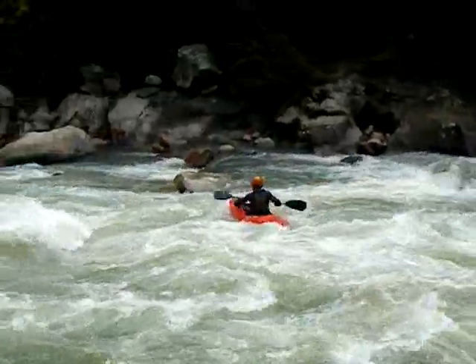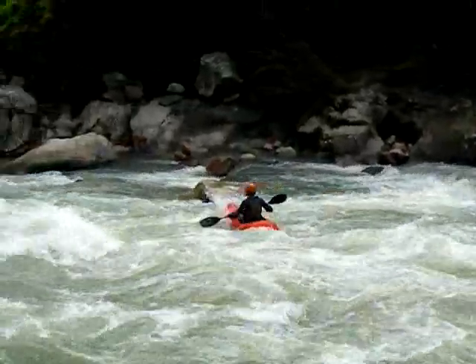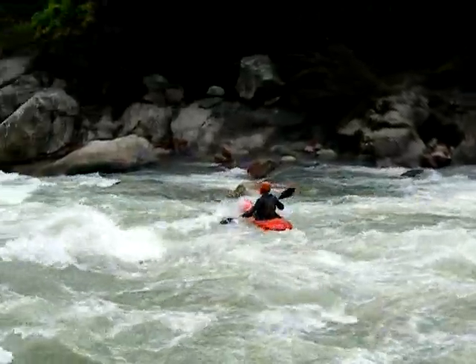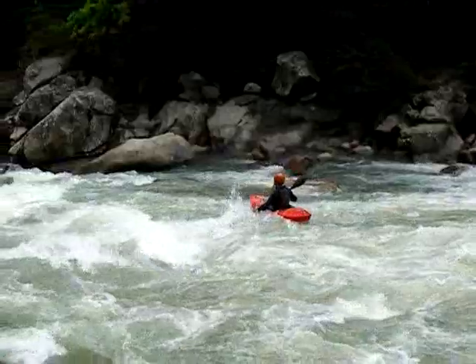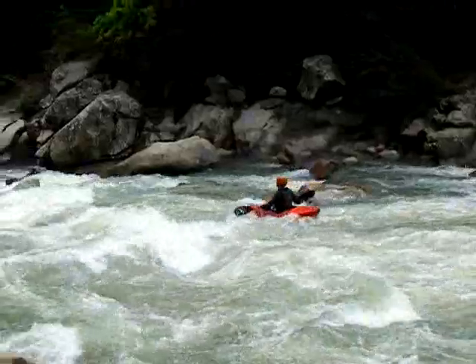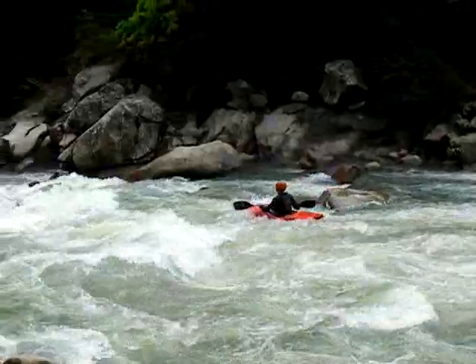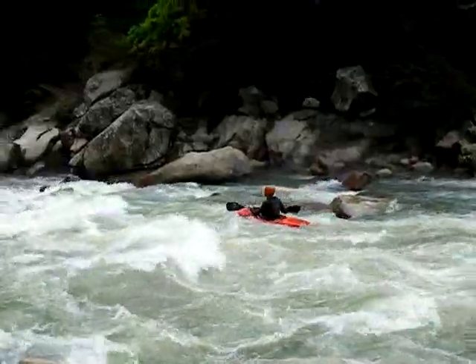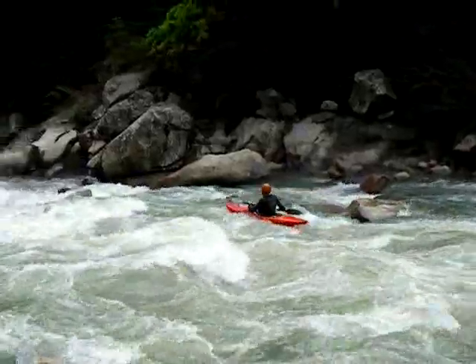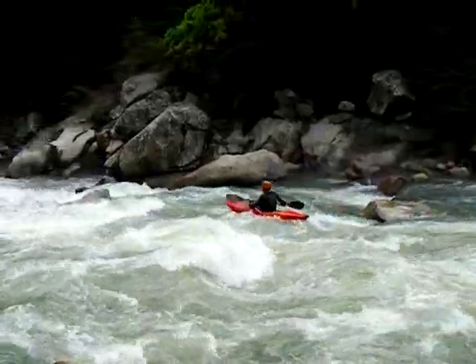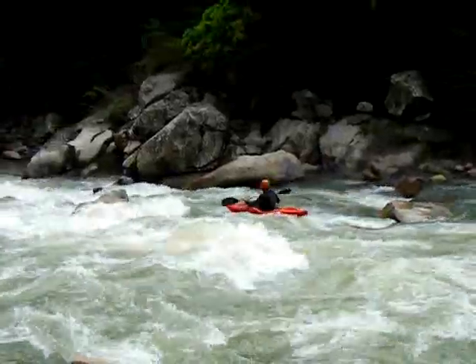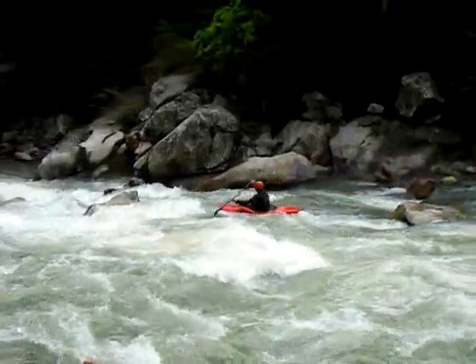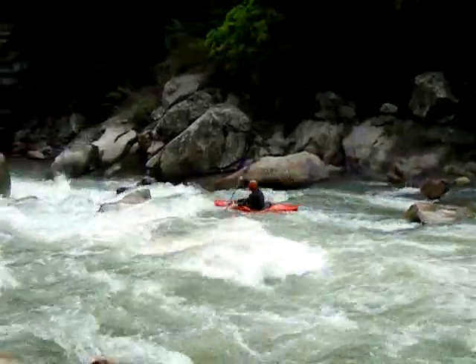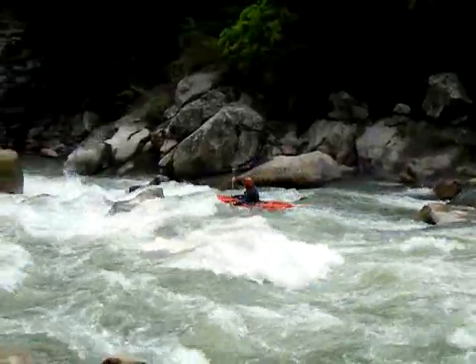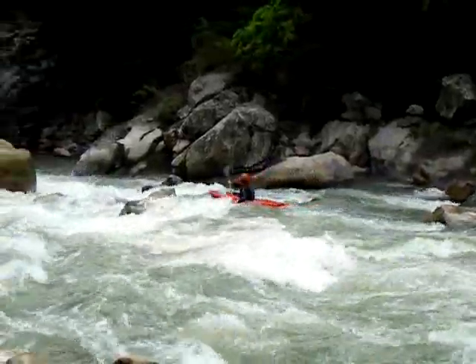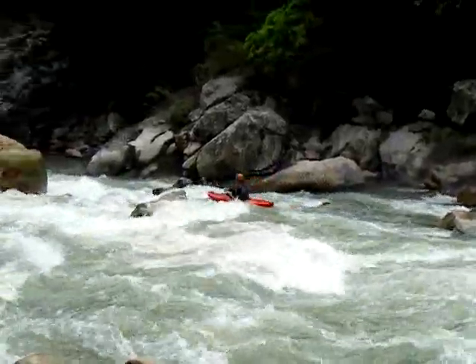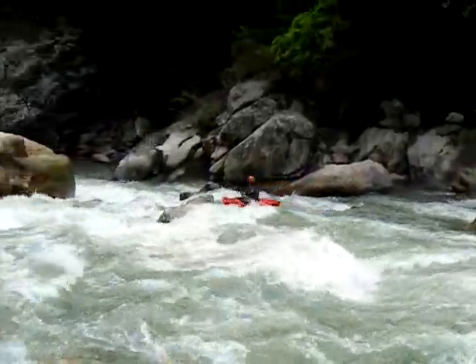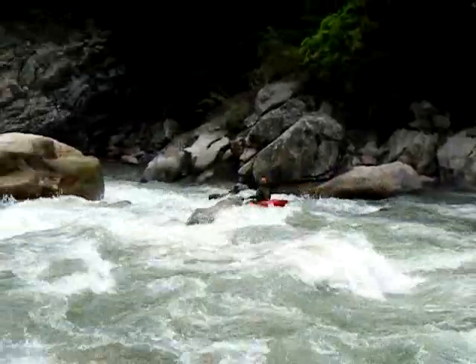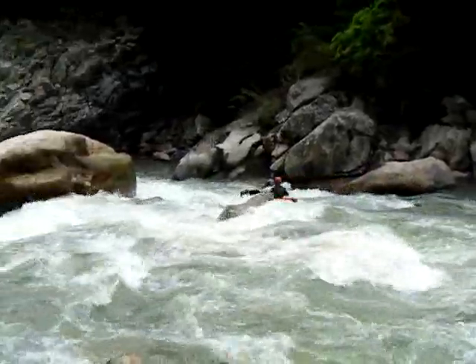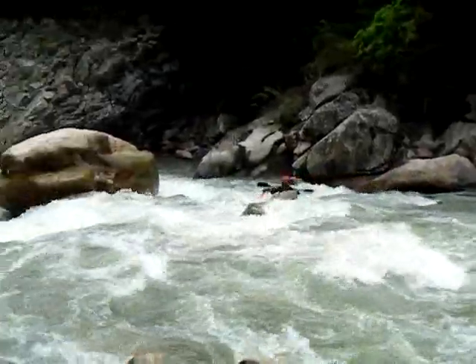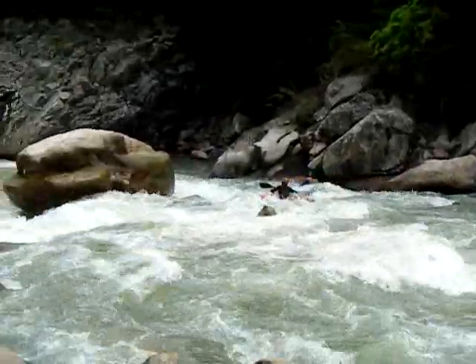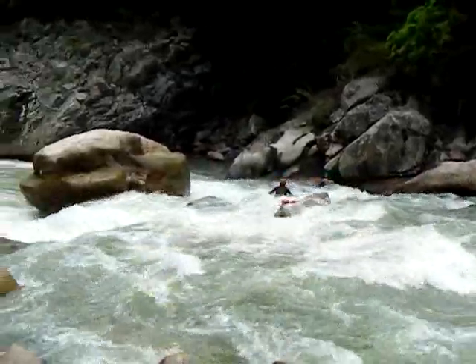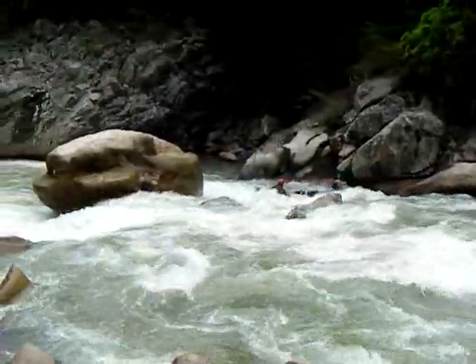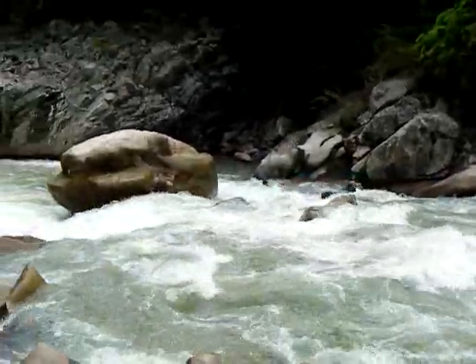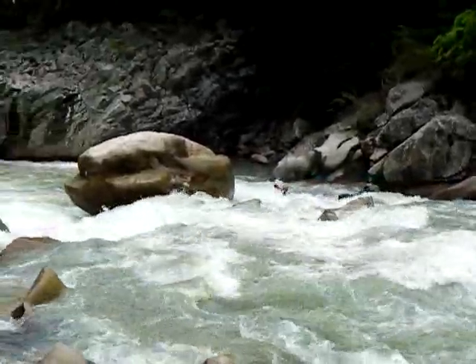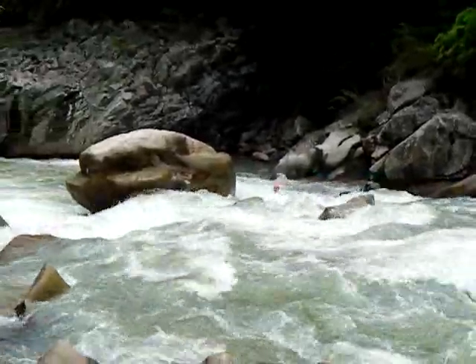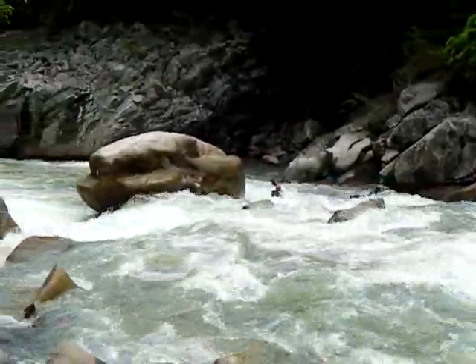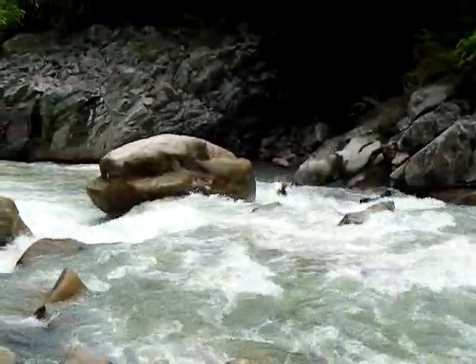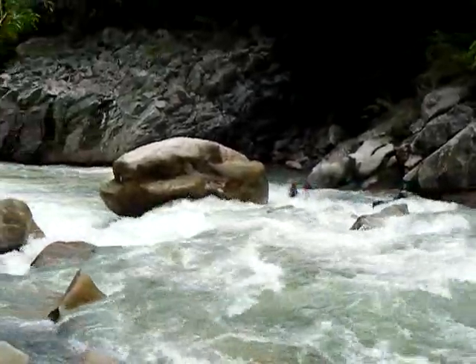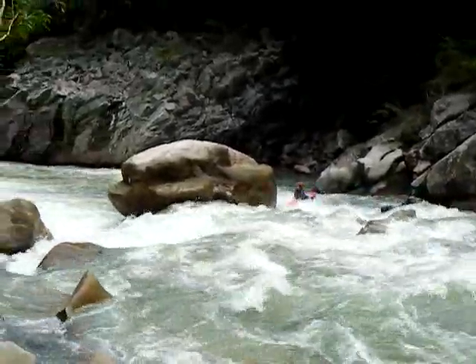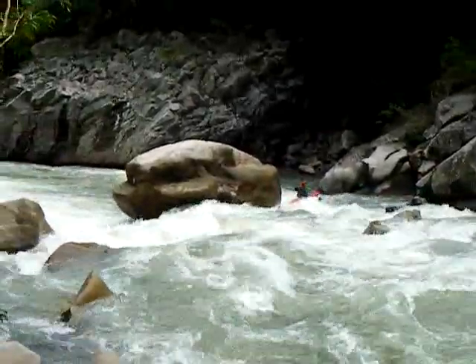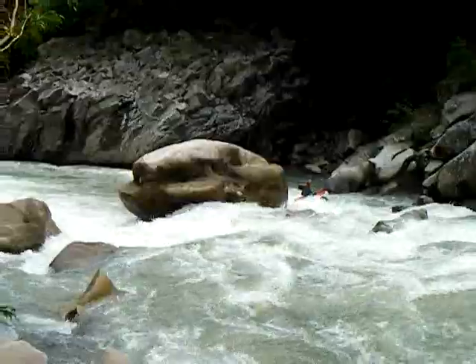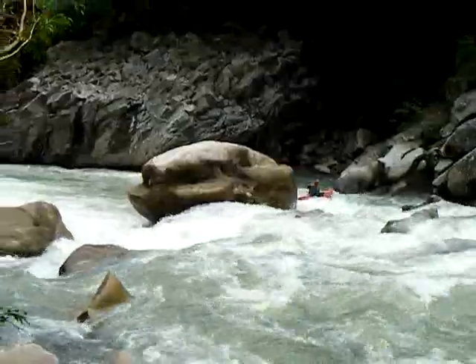This one we had to get out and scout; the others we could both scout on the water. Briggs is taking a right line down here, which looks a little easier.